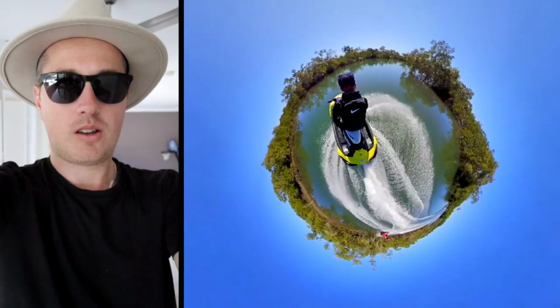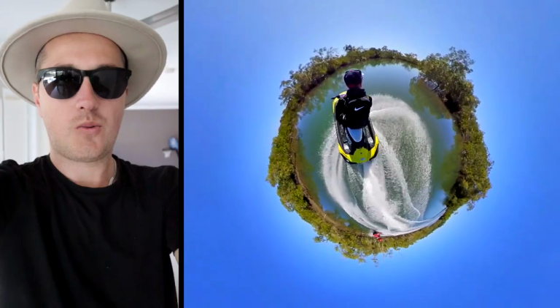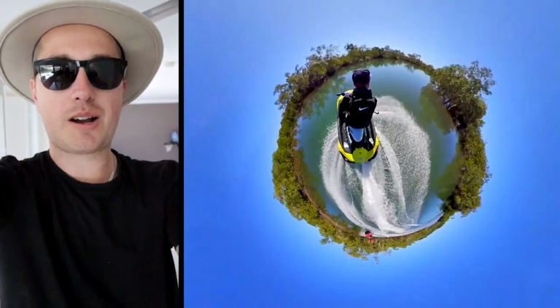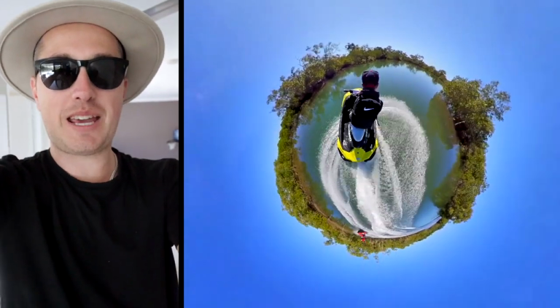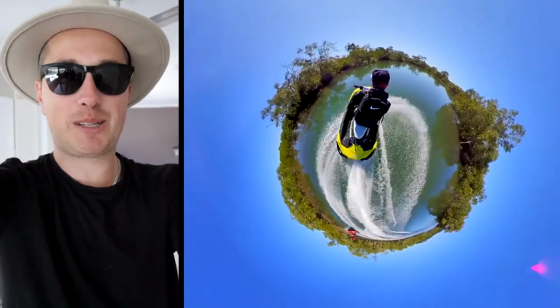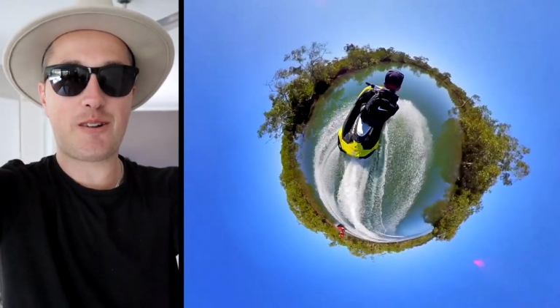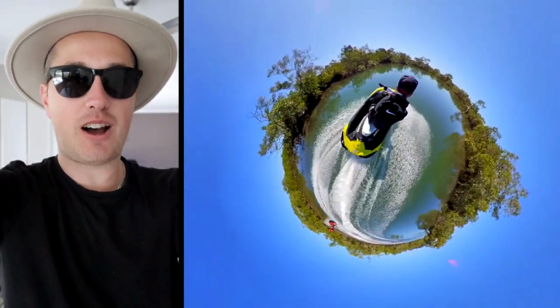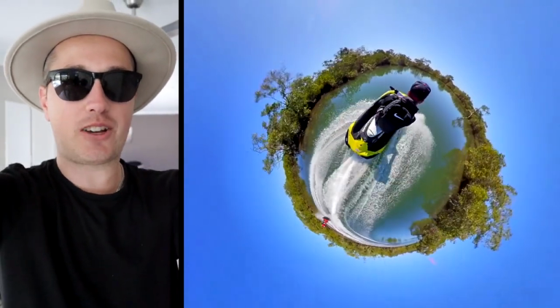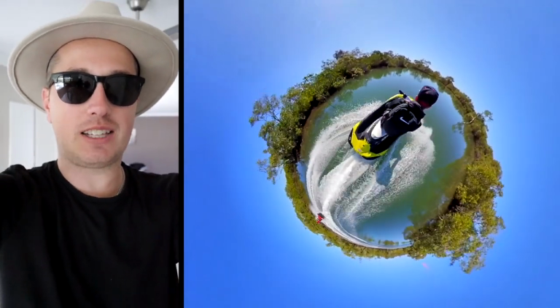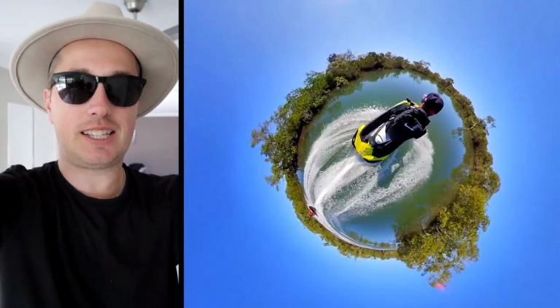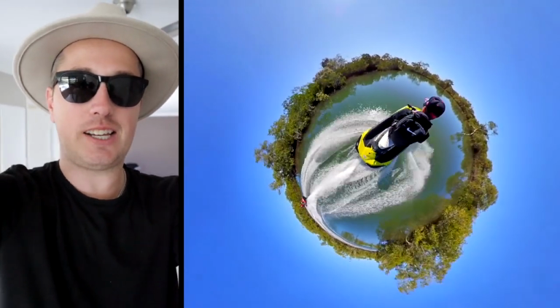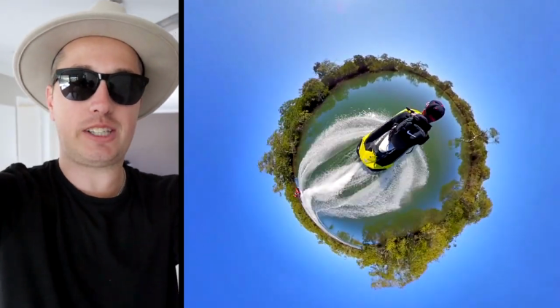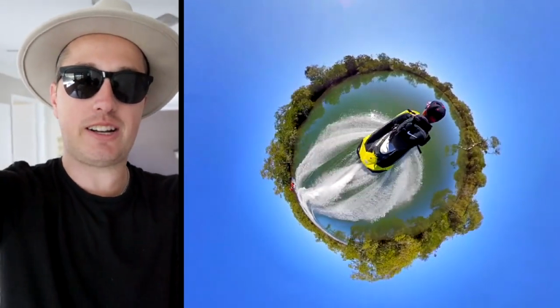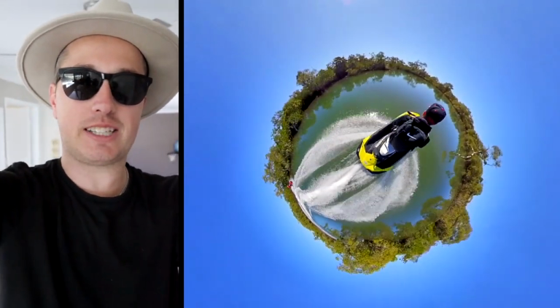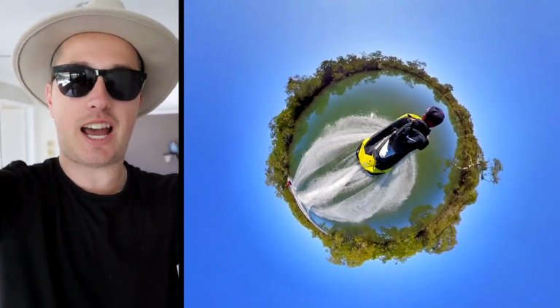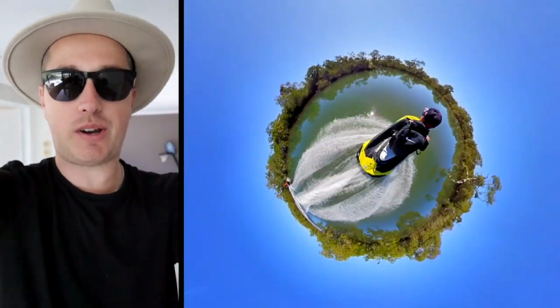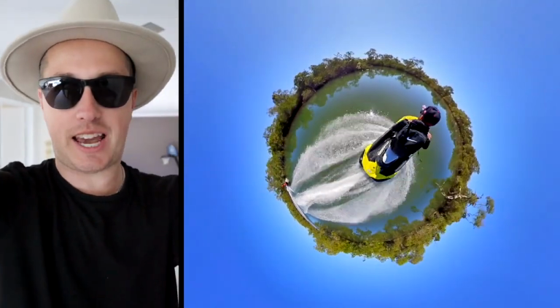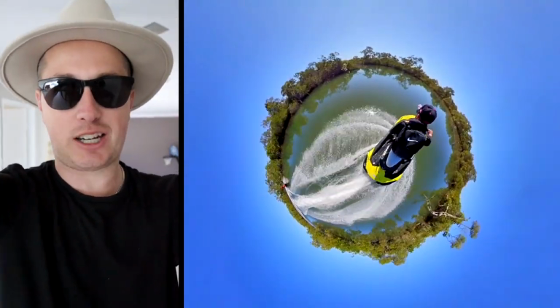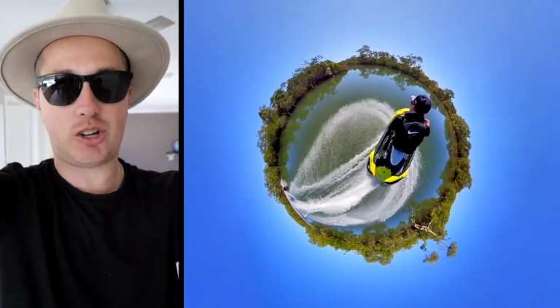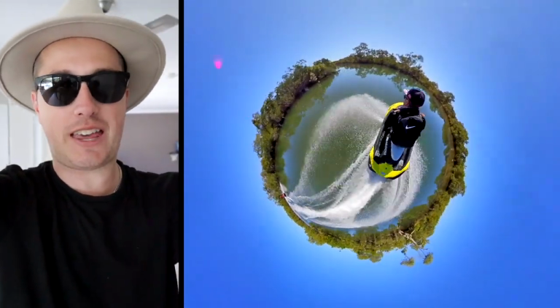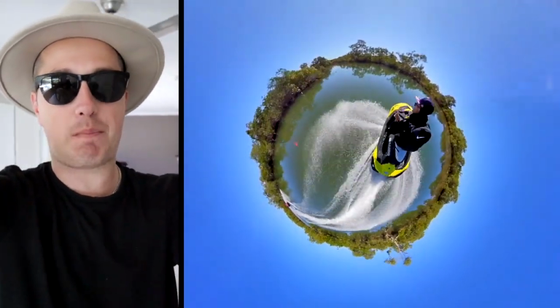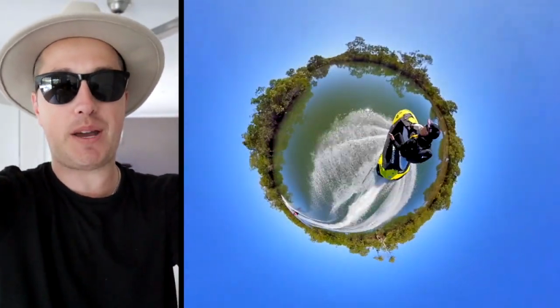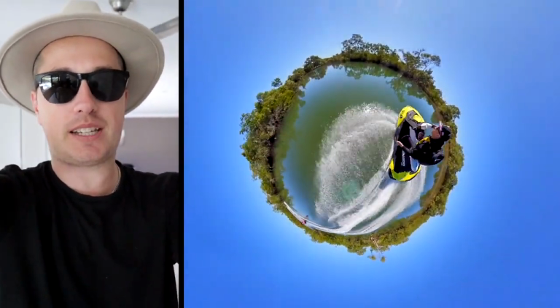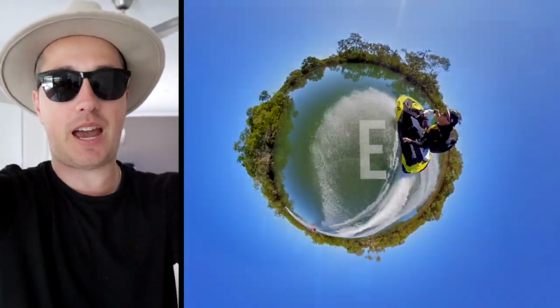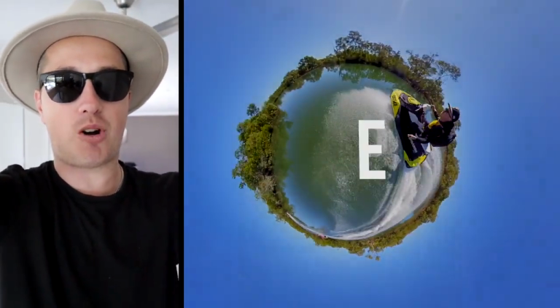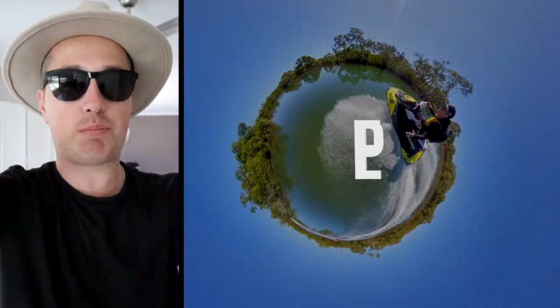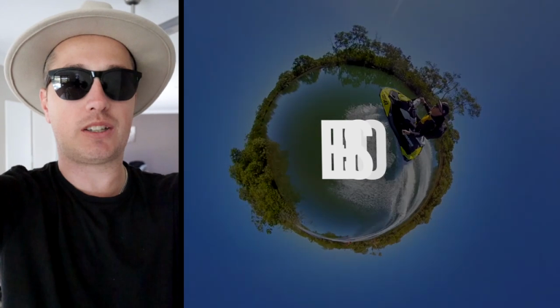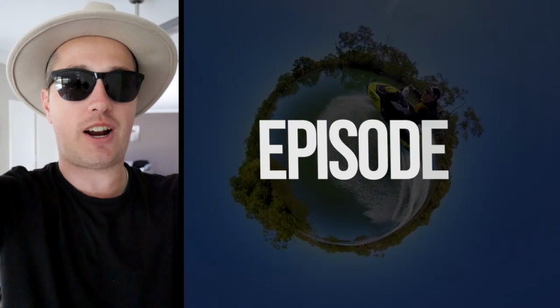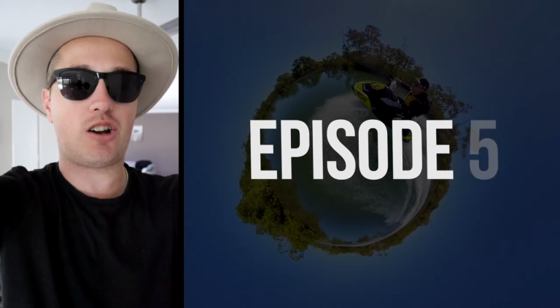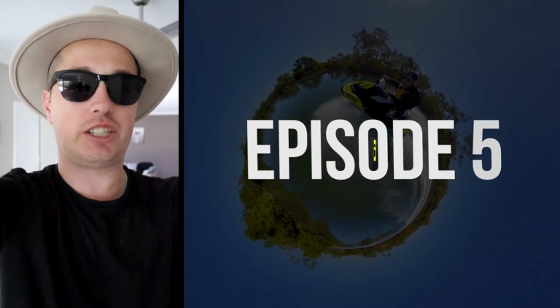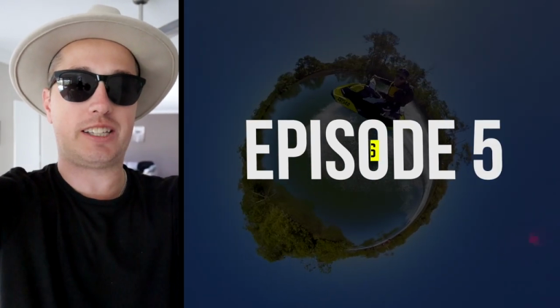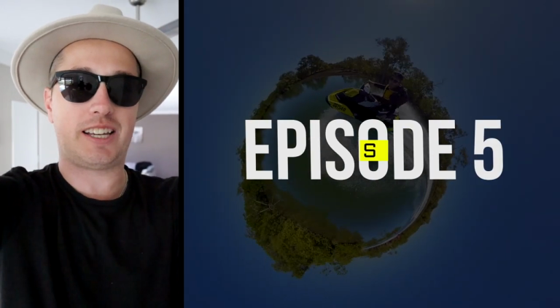Welcome to episode 5 of the SeaDoo series, and today we're taking a look at the best camera options for out on the jet ski.